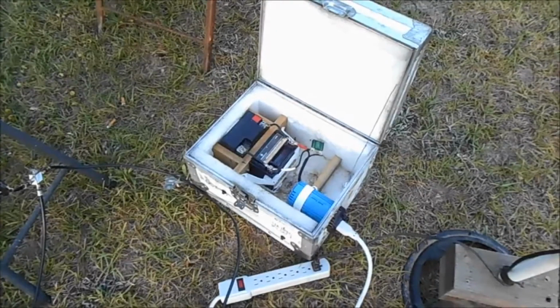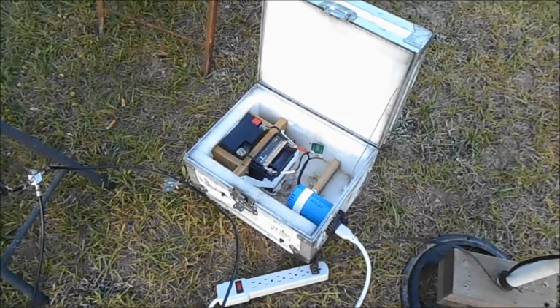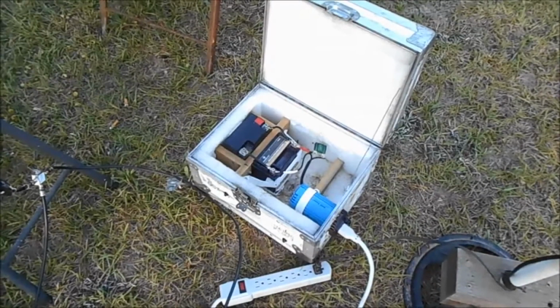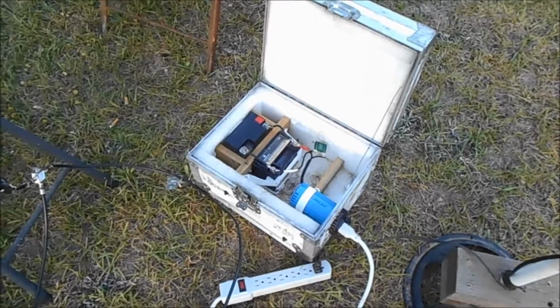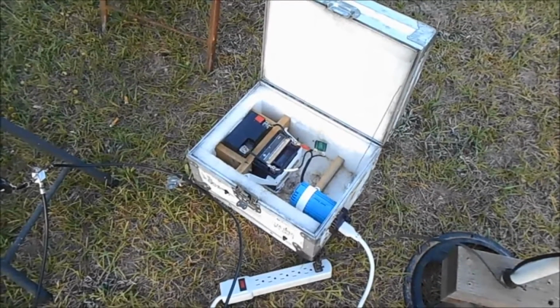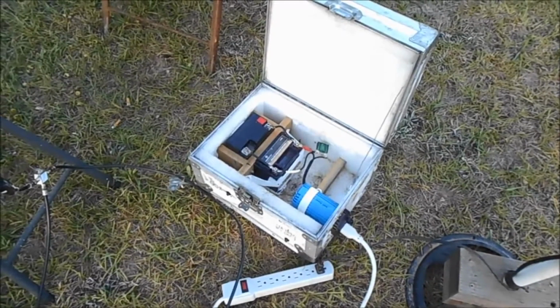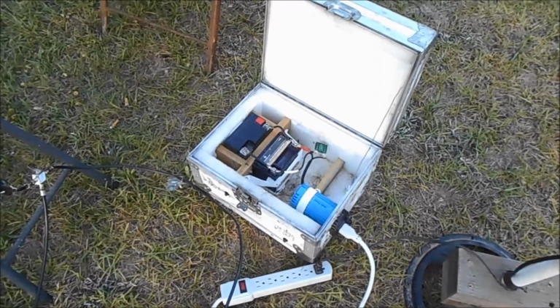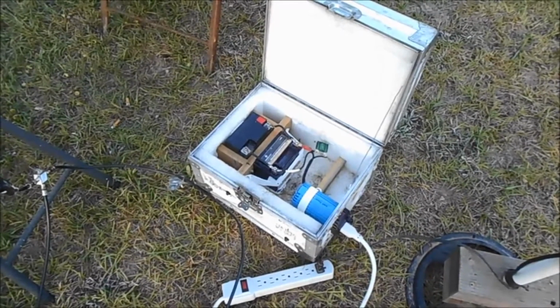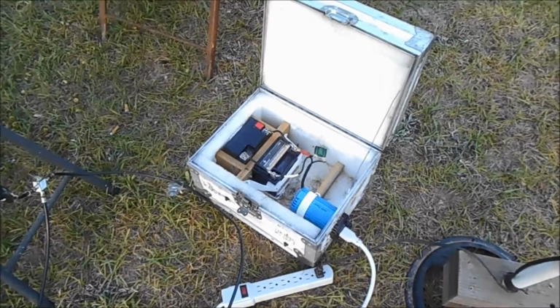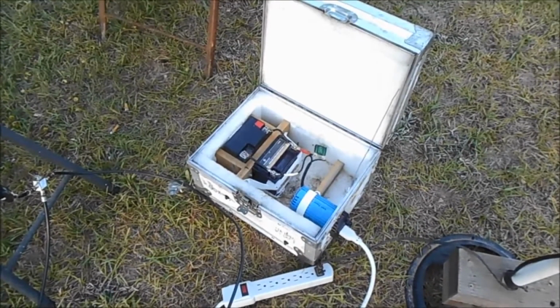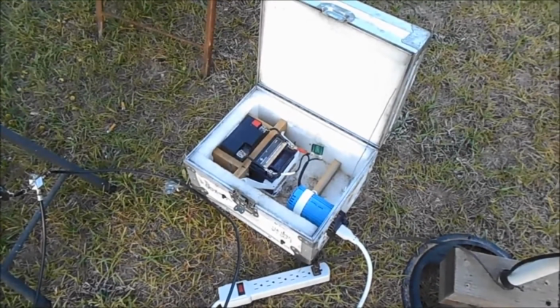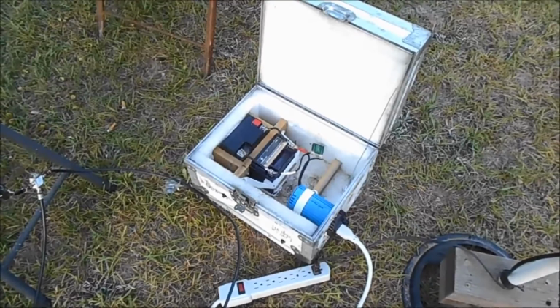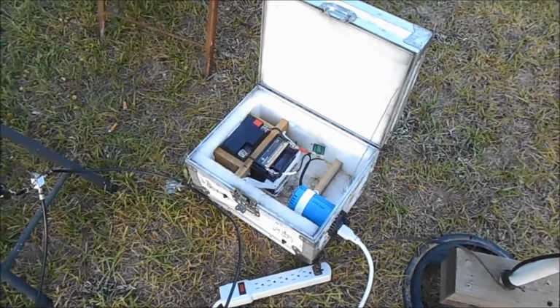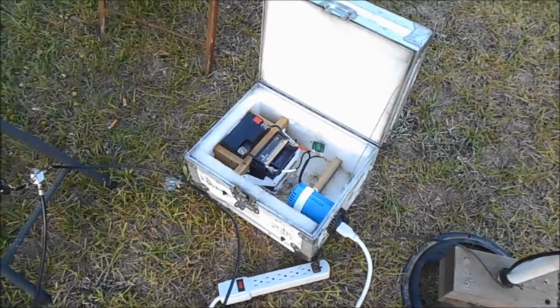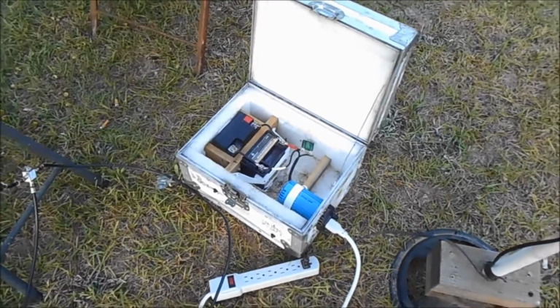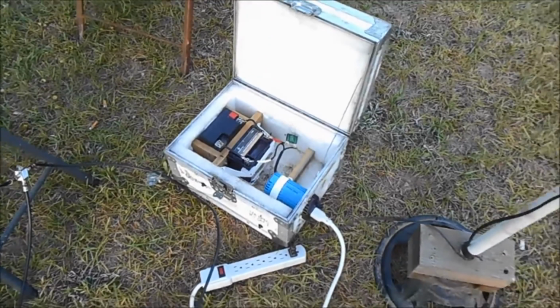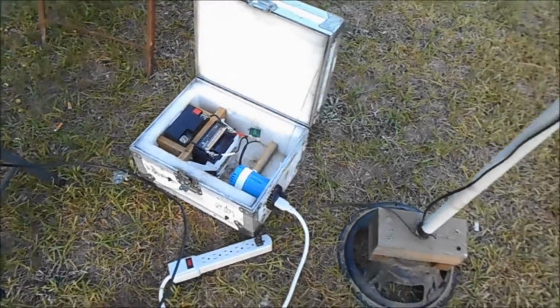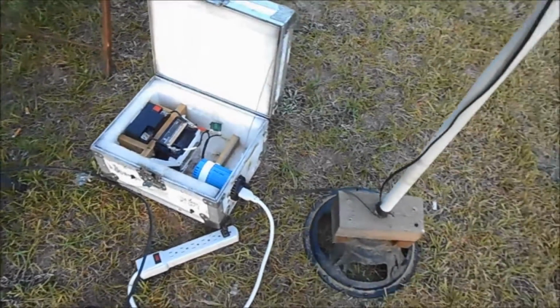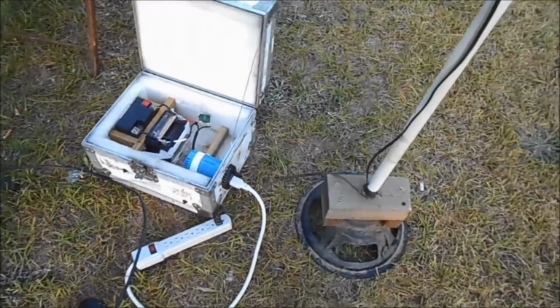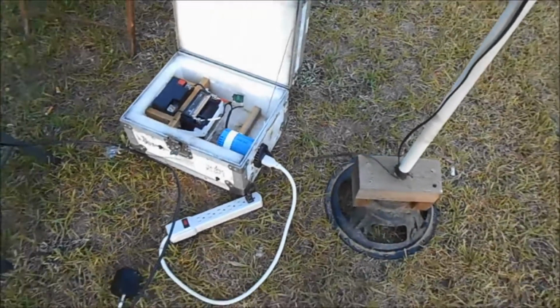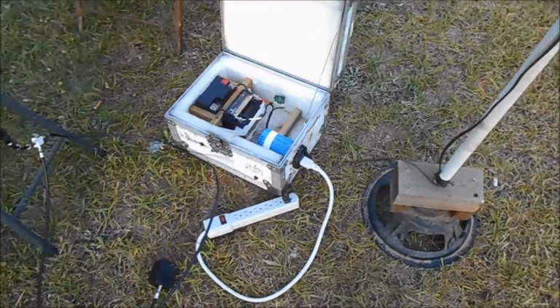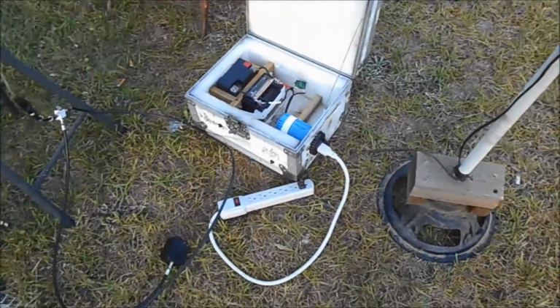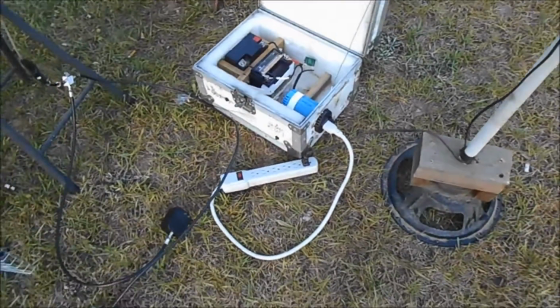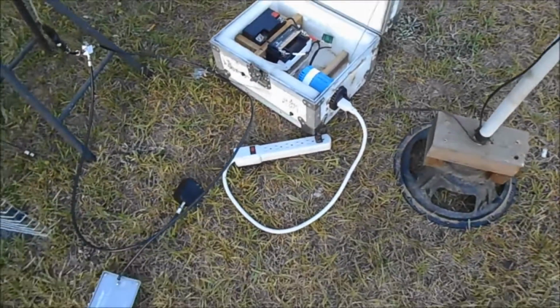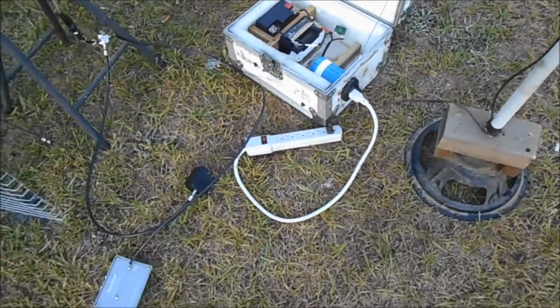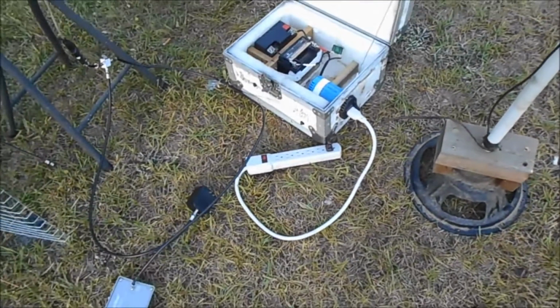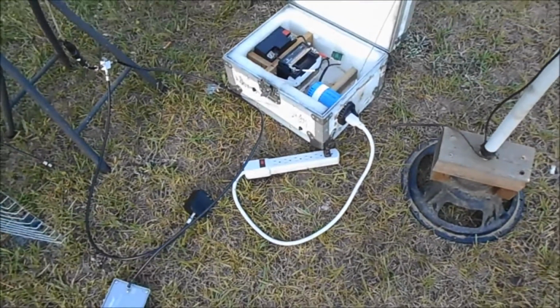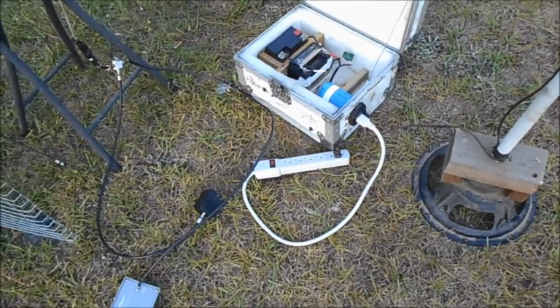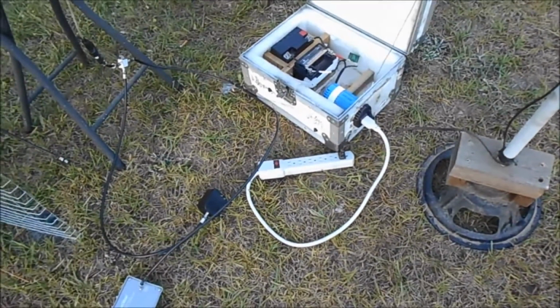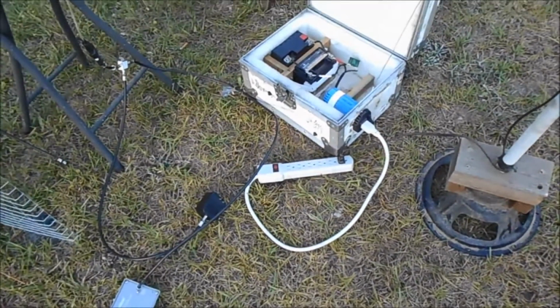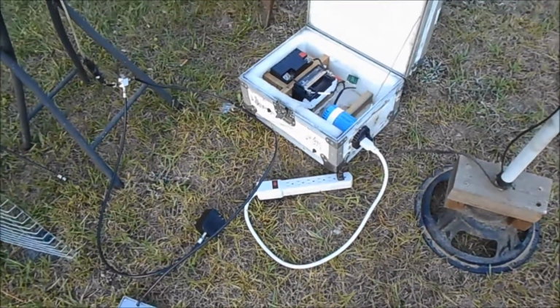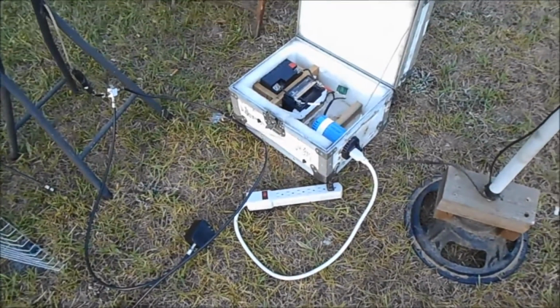Here's my power supply. I got a video on how to make that. It's going to be running the light and the booster.